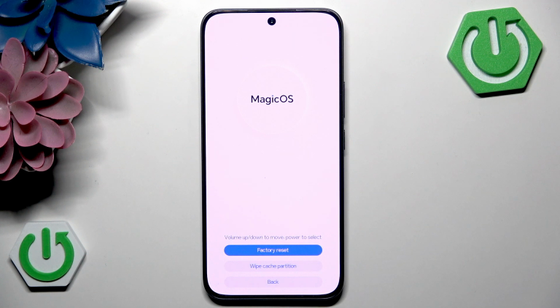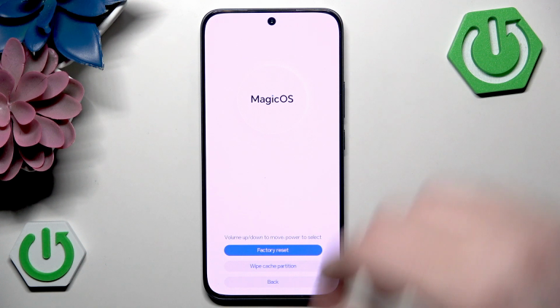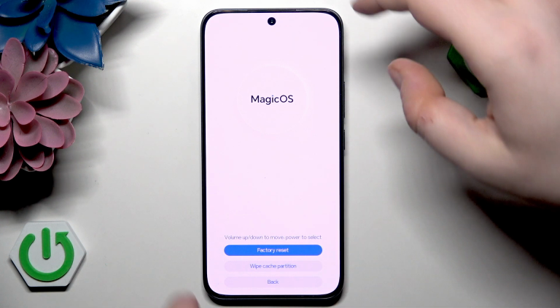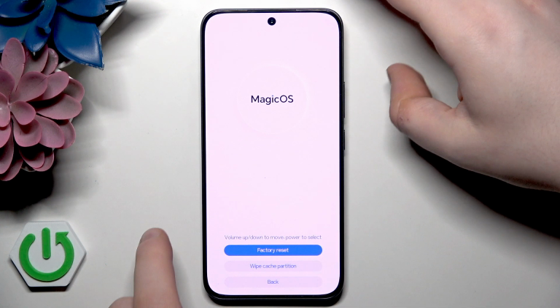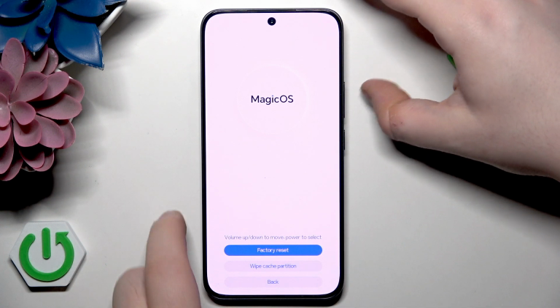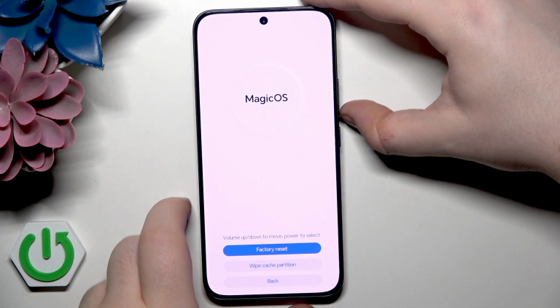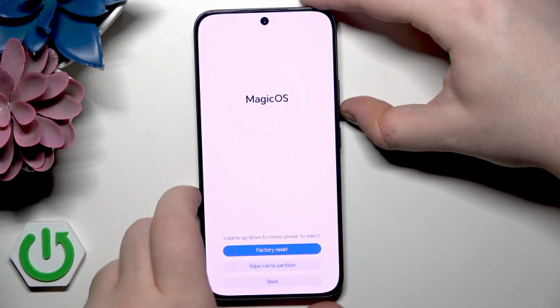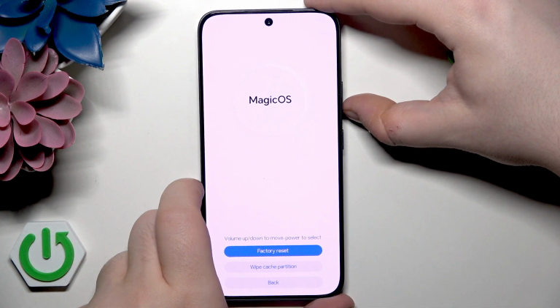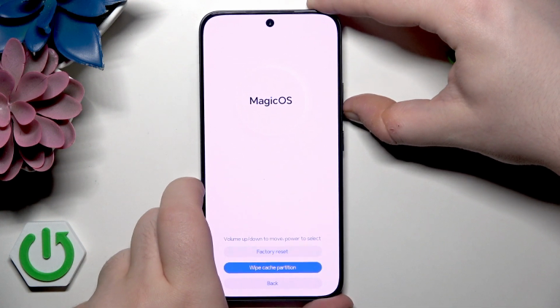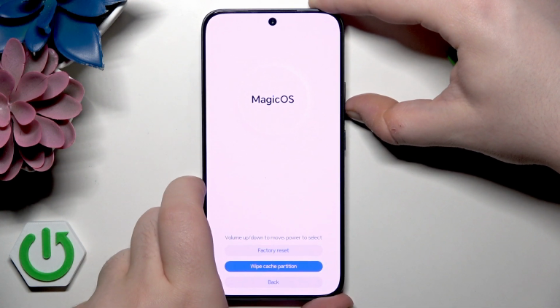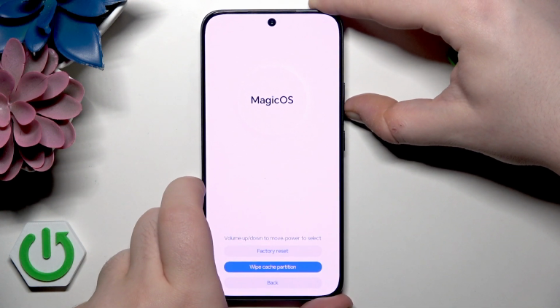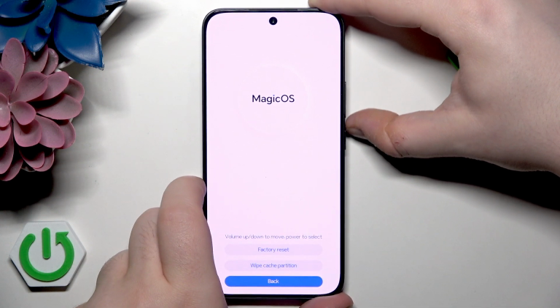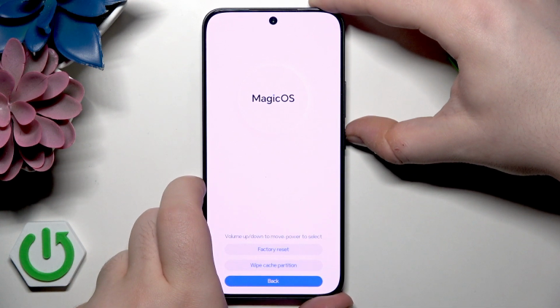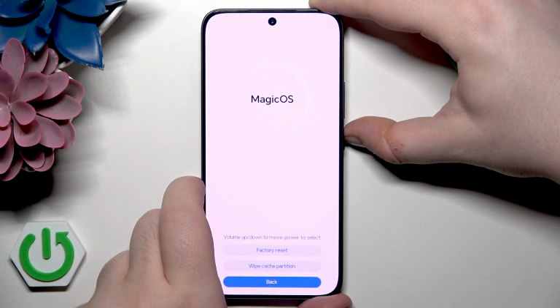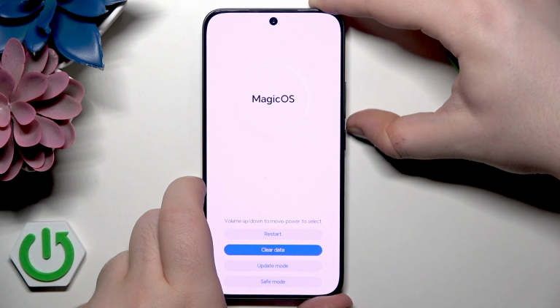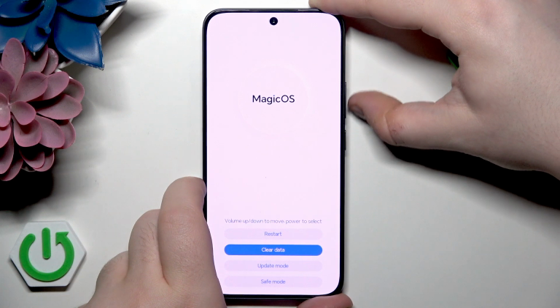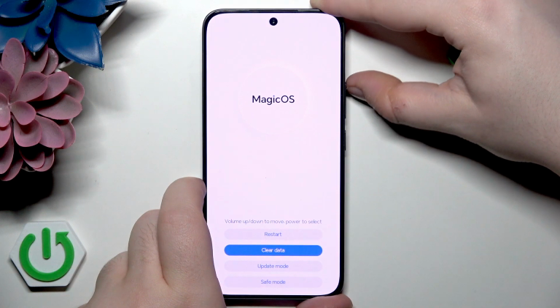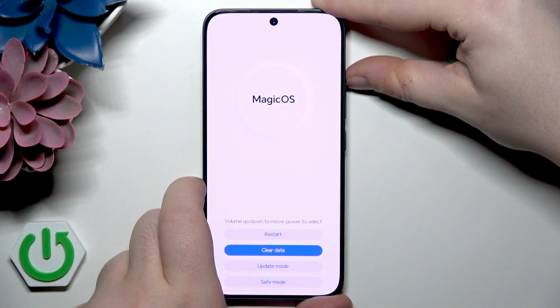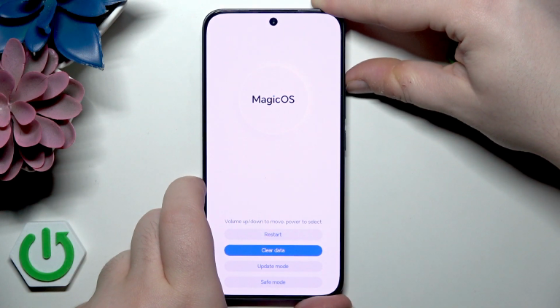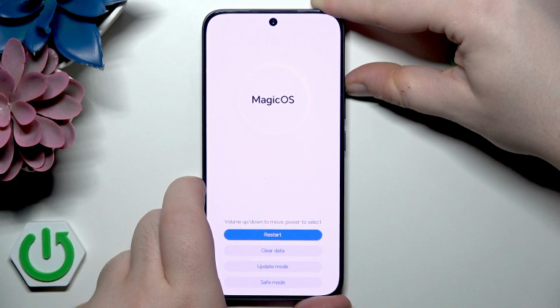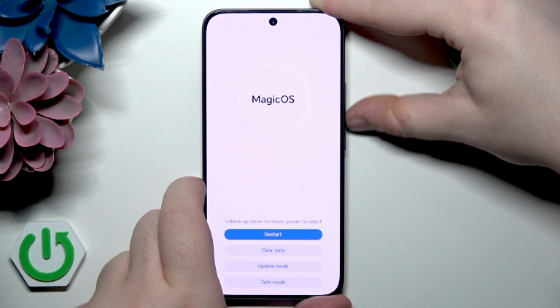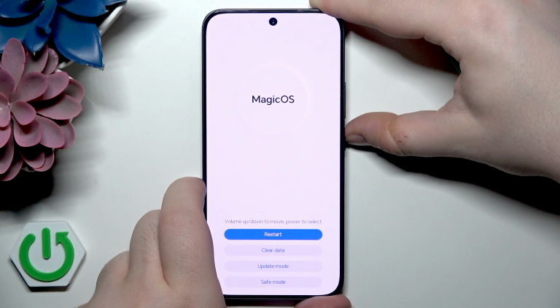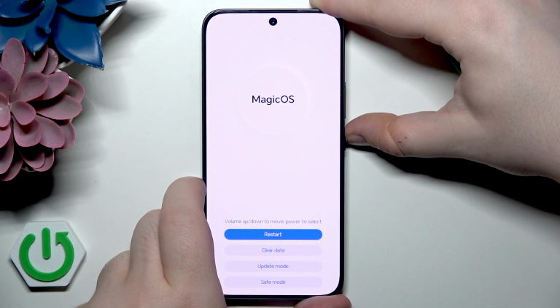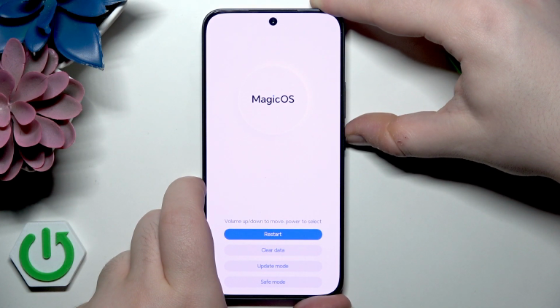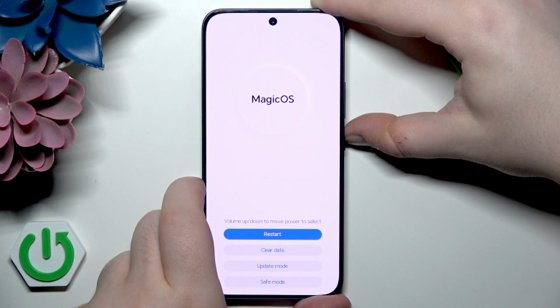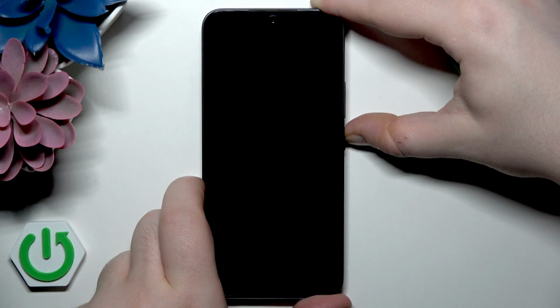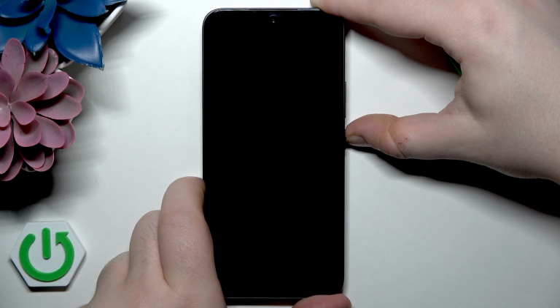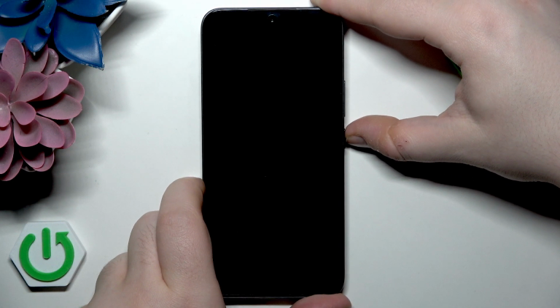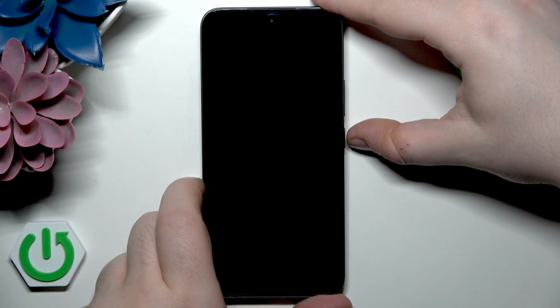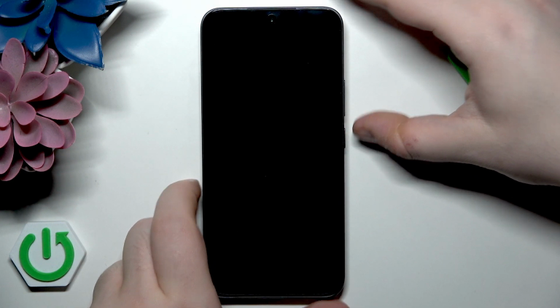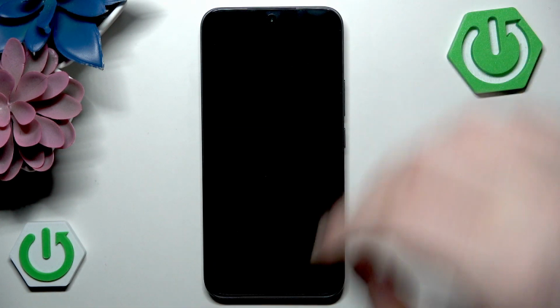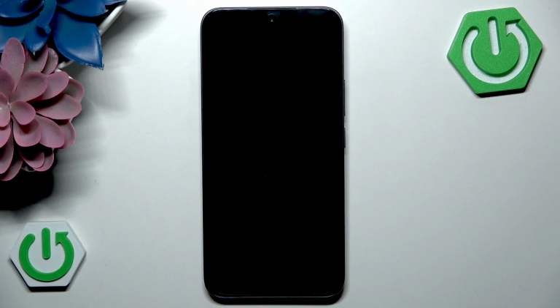Now move to back and press the power button, then go to reset to go back to your Android system.